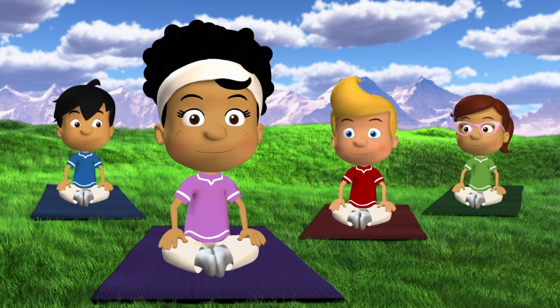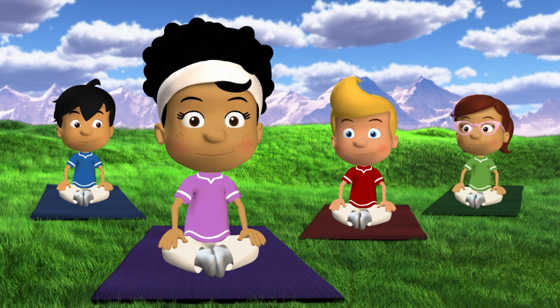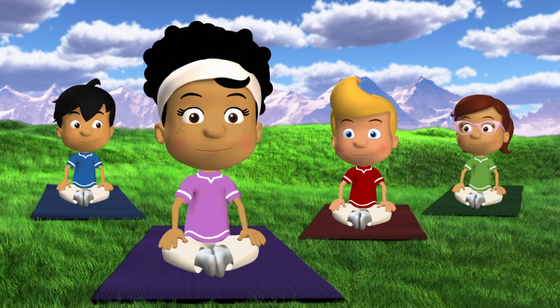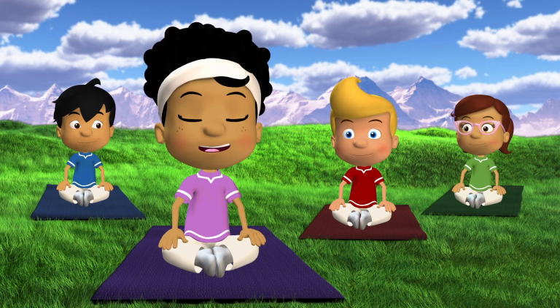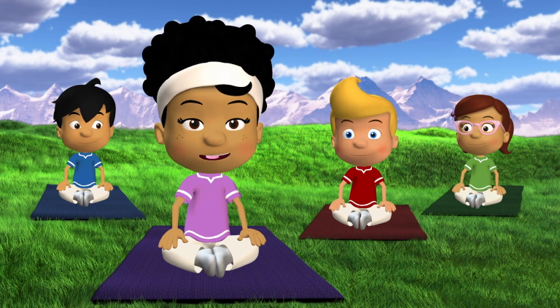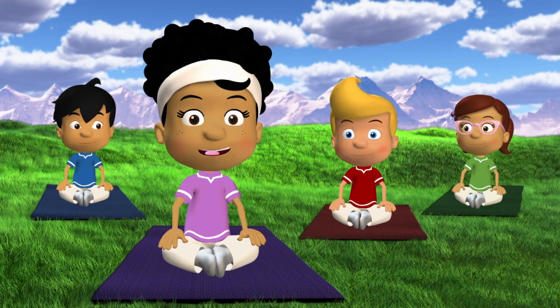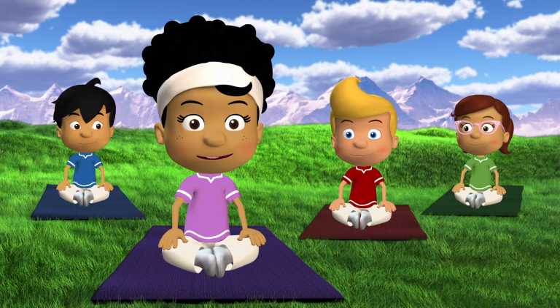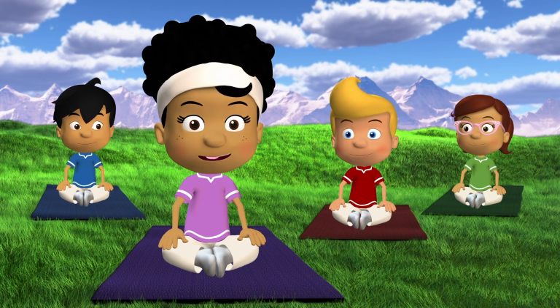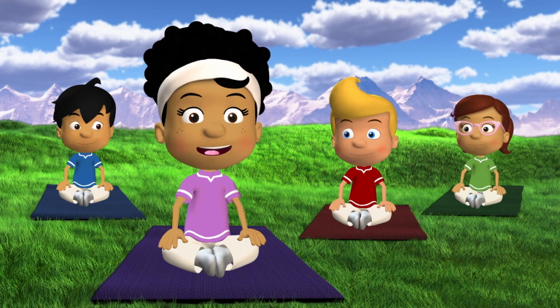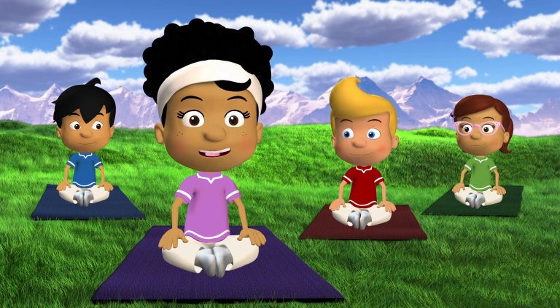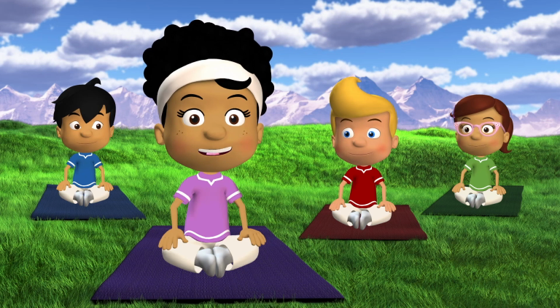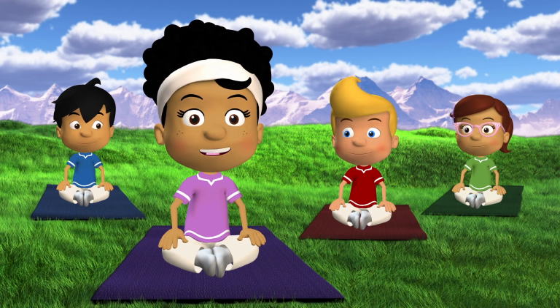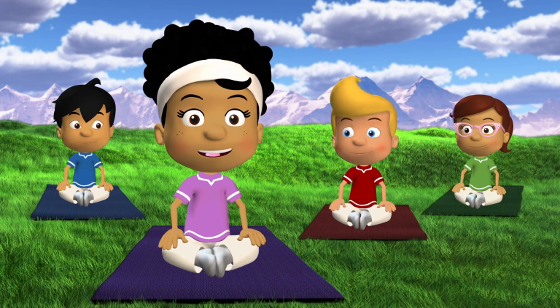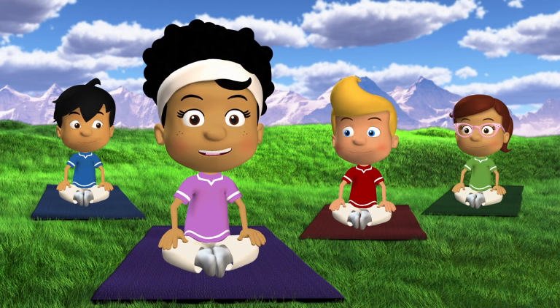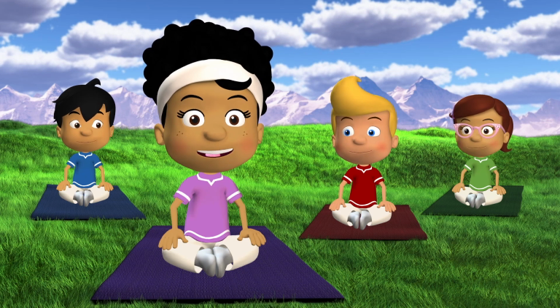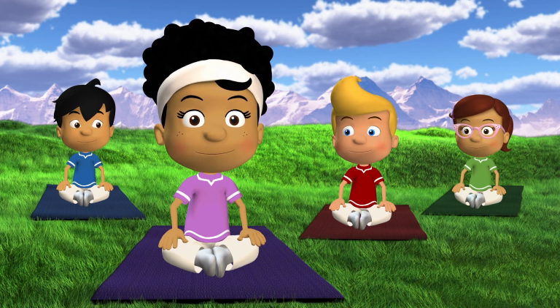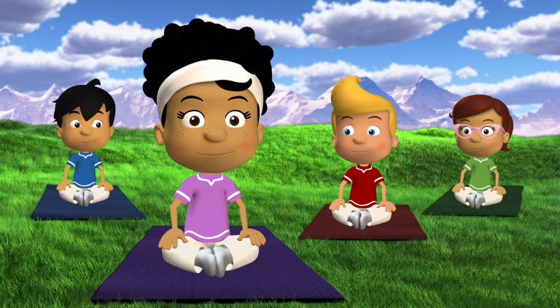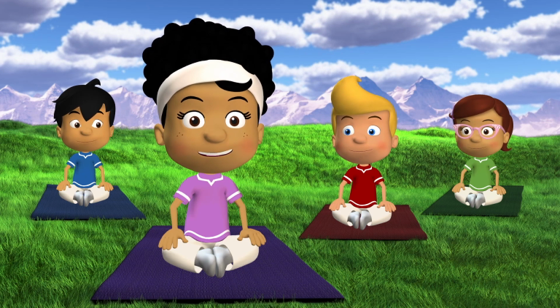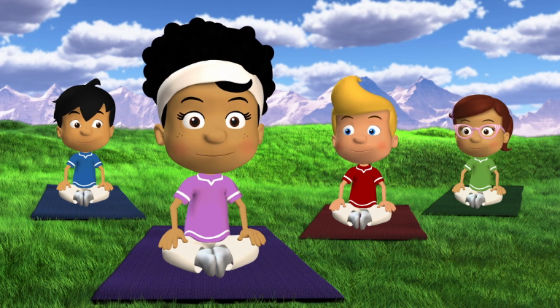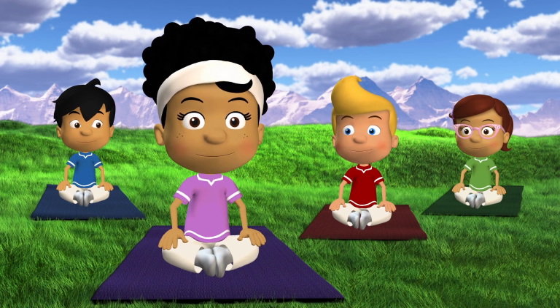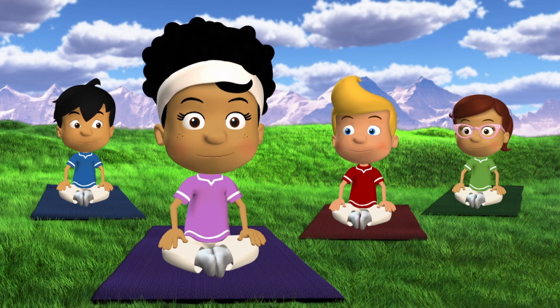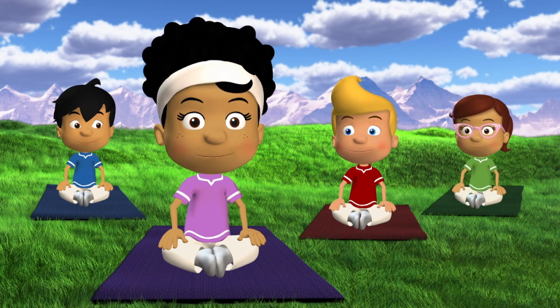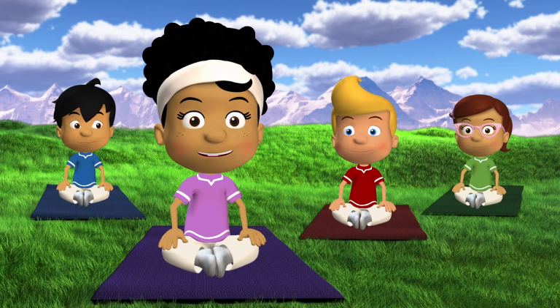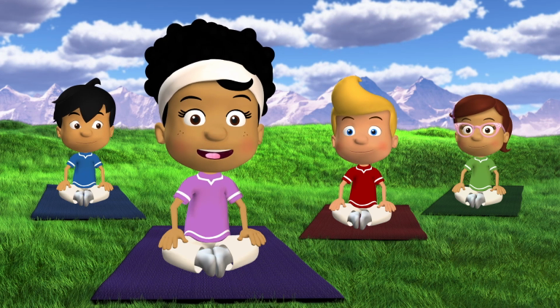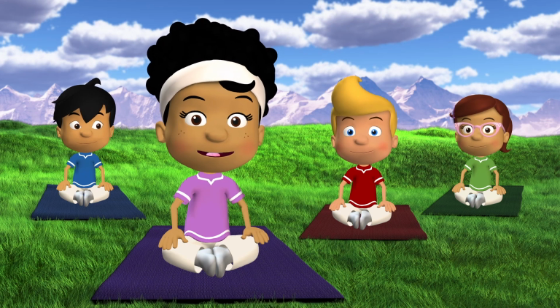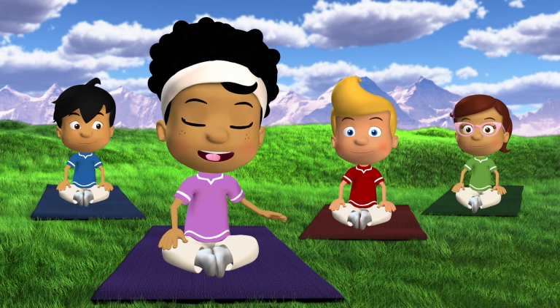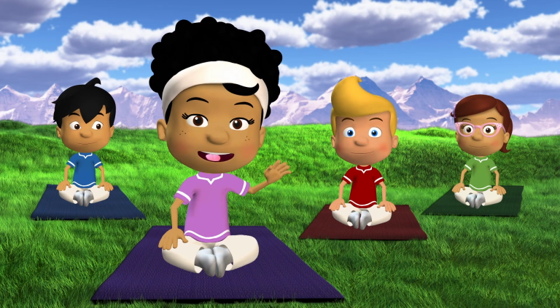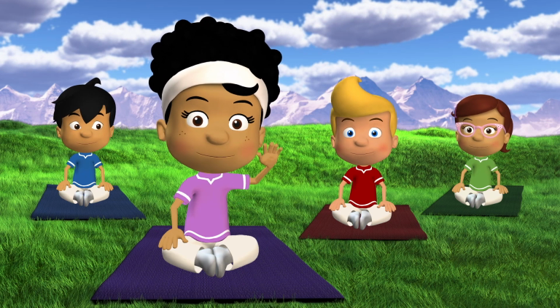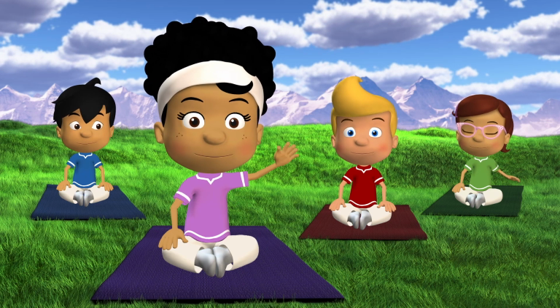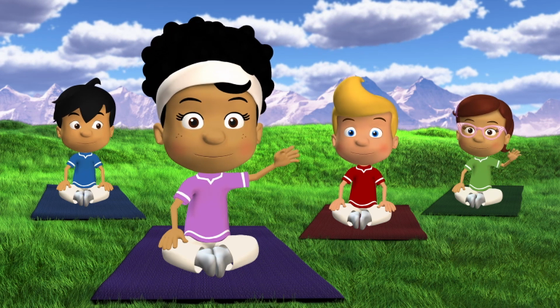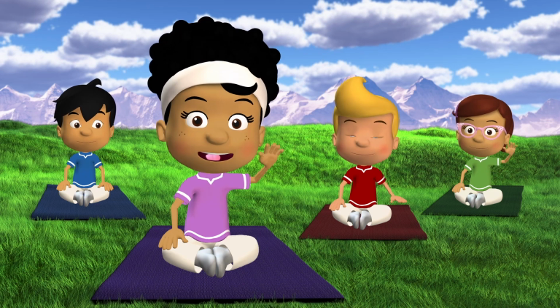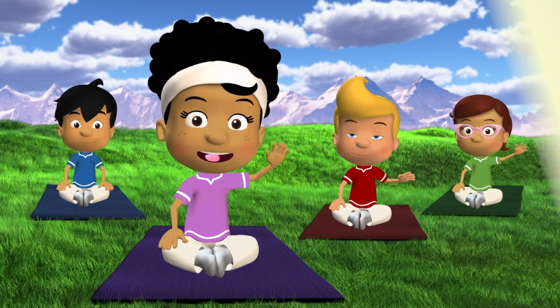The next time you're feeling wound up, nervous, or stressed, remember these simple exercises. See you next time, bye!